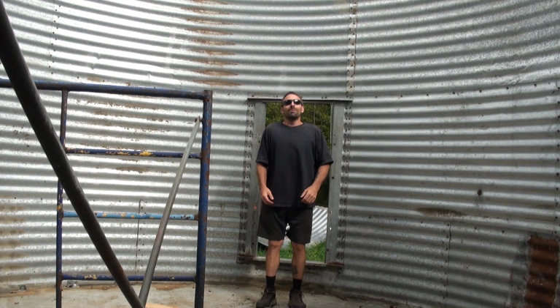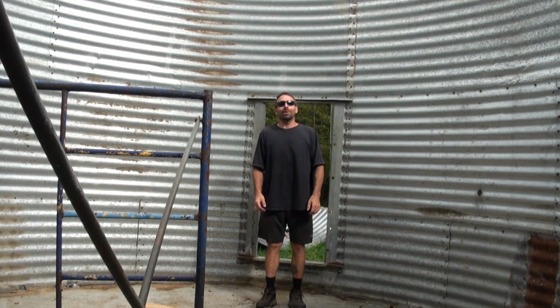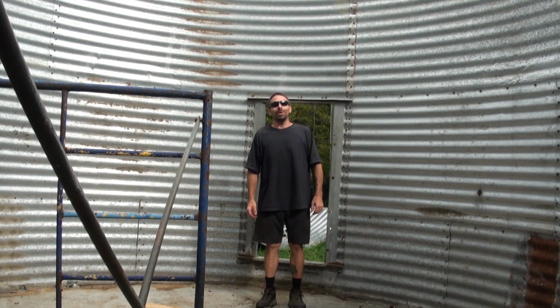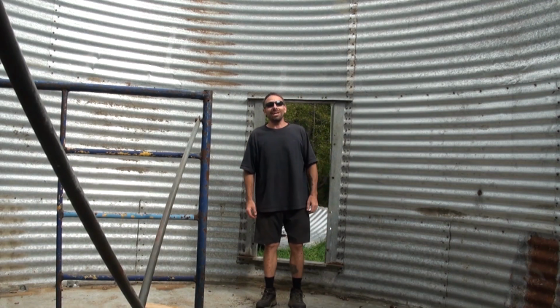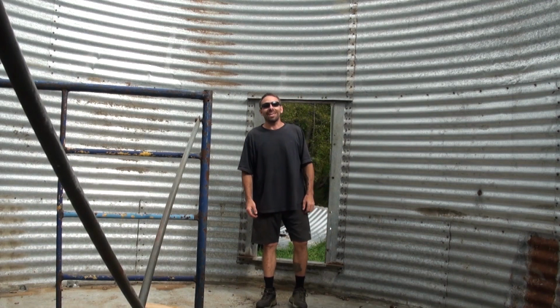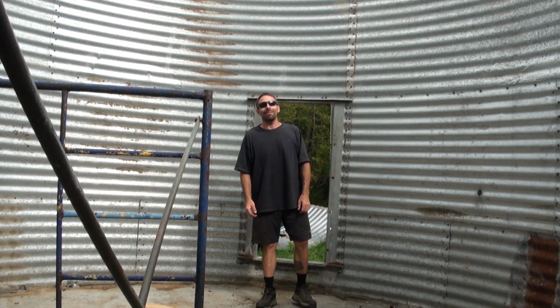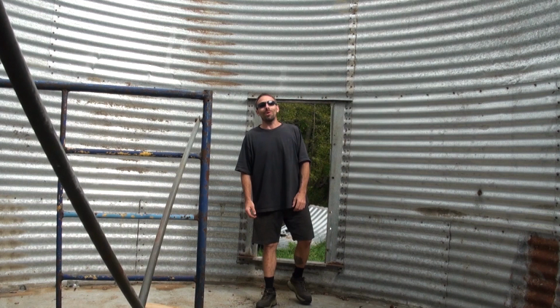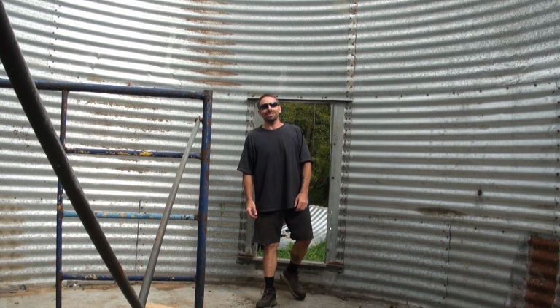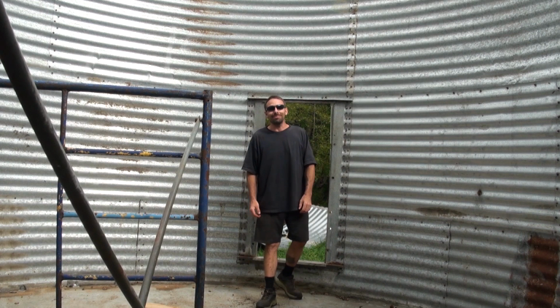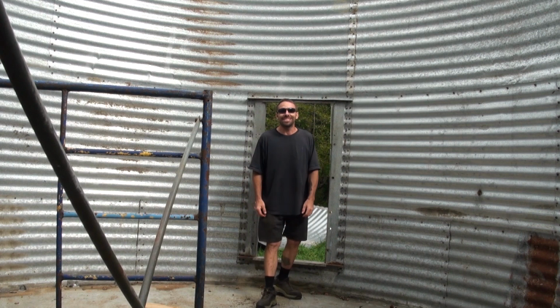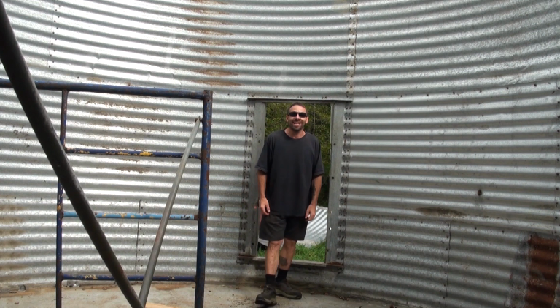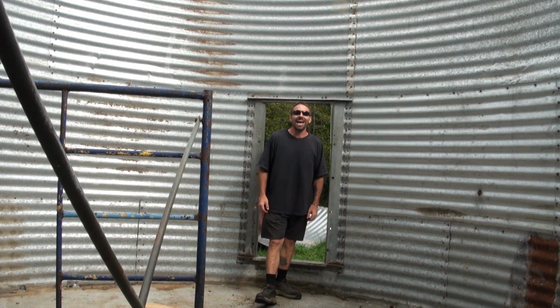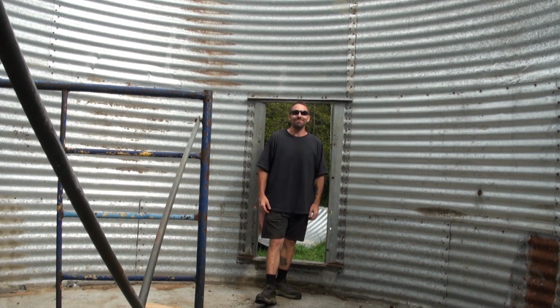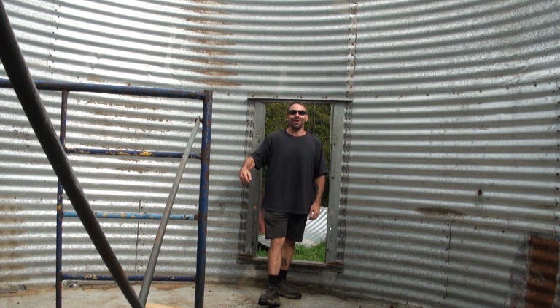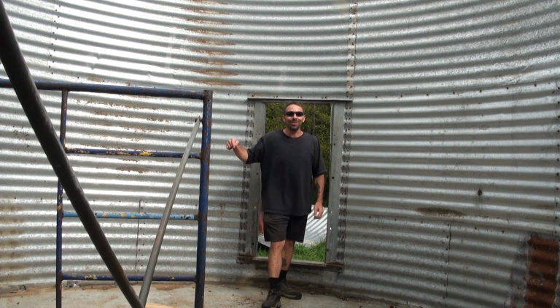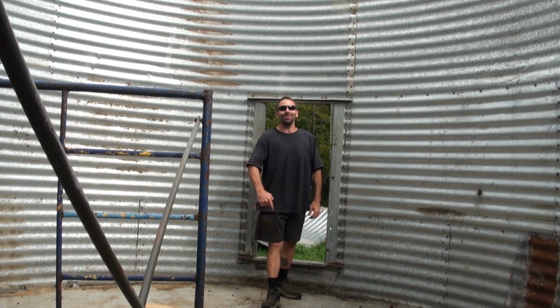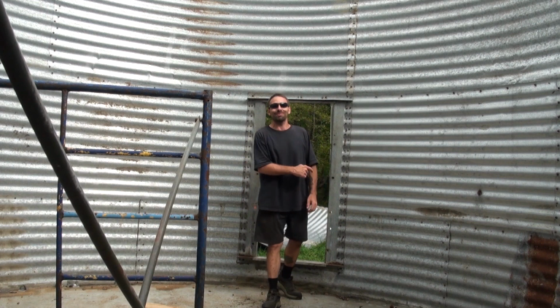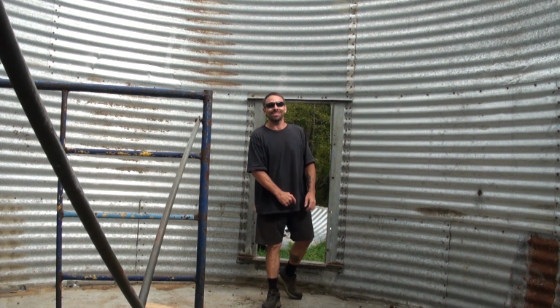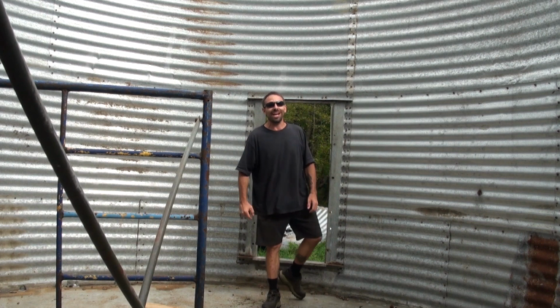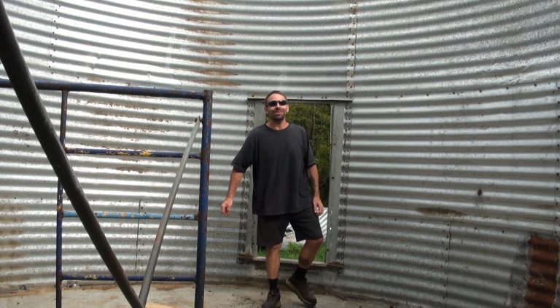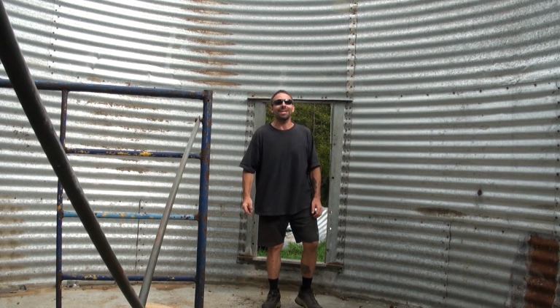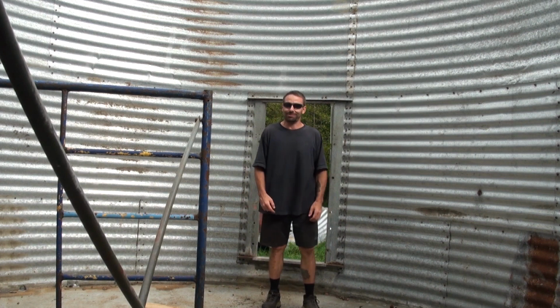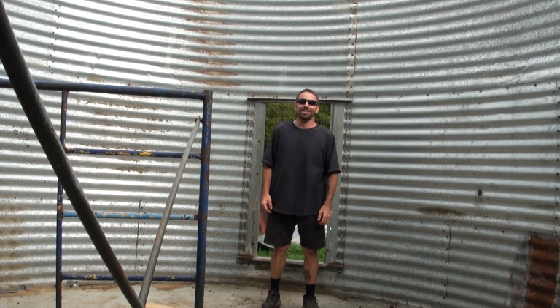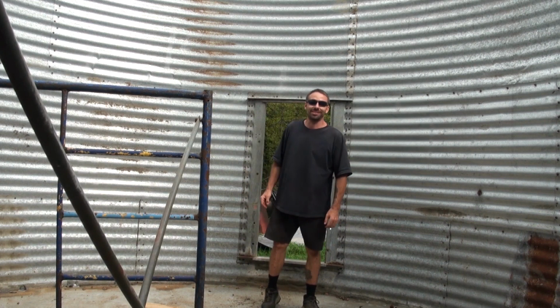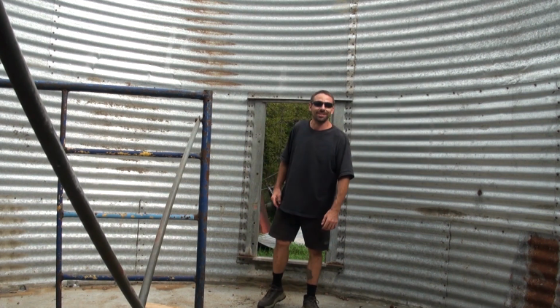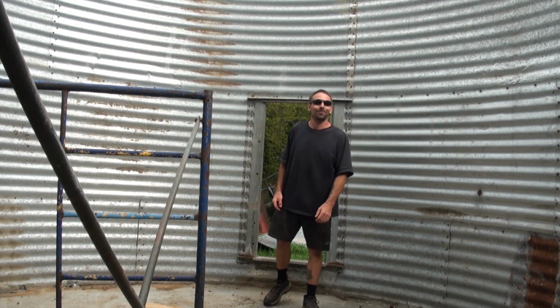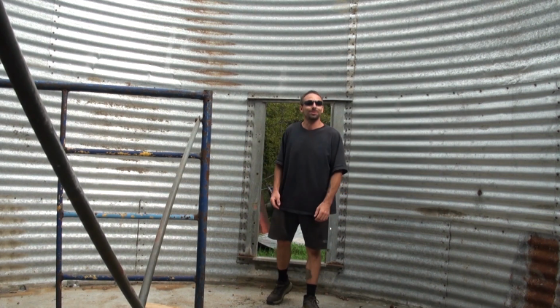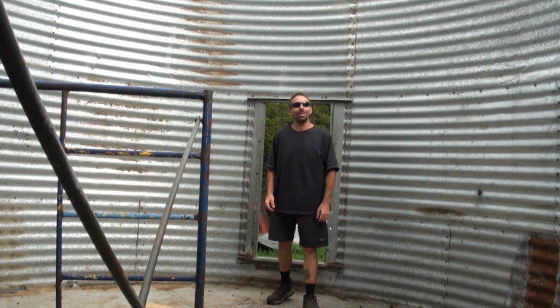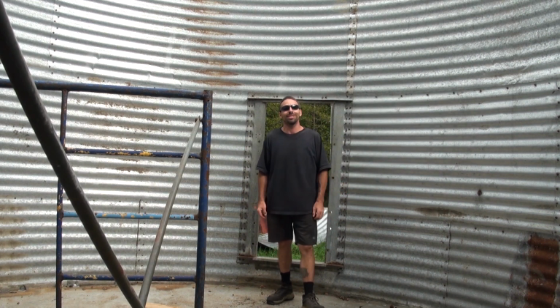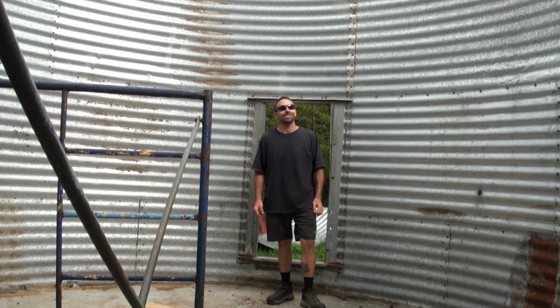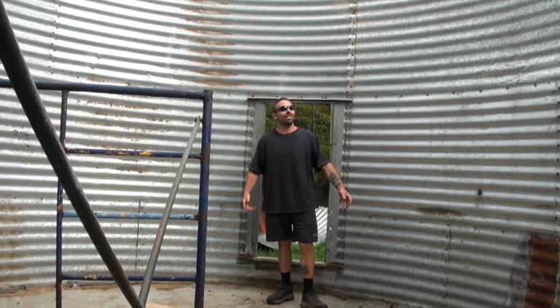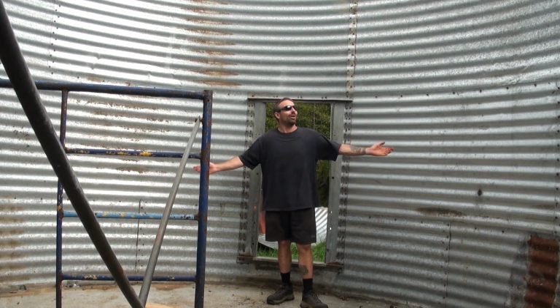Breaking Winter Maker here, coming to you all the way from the silo. That's right, this is our first video in the silo.